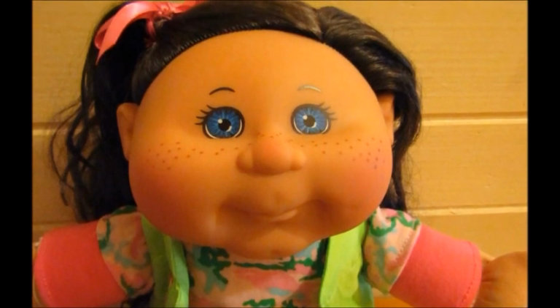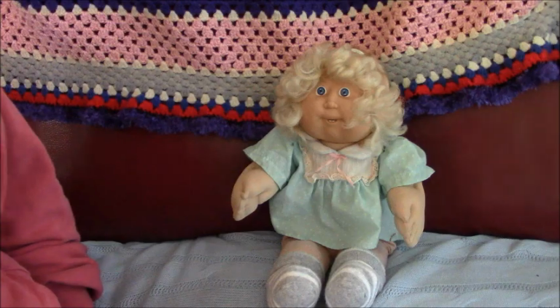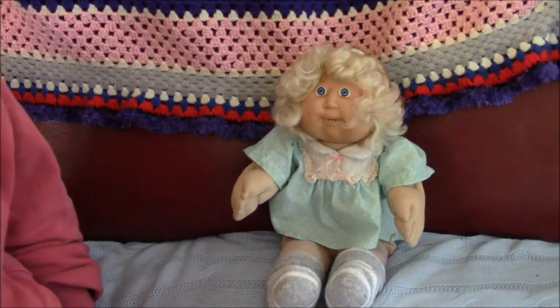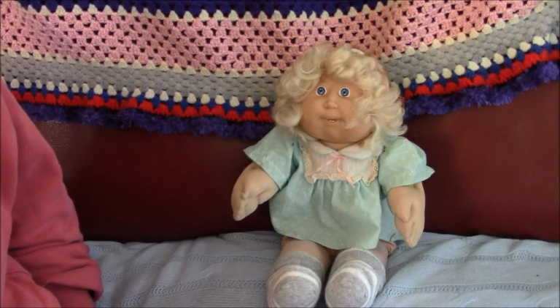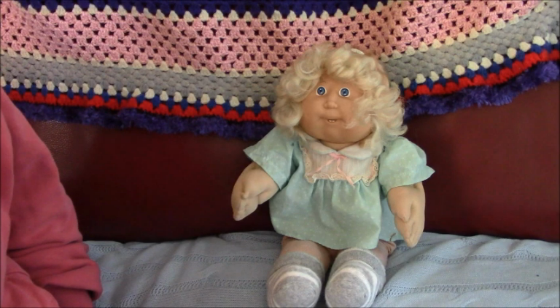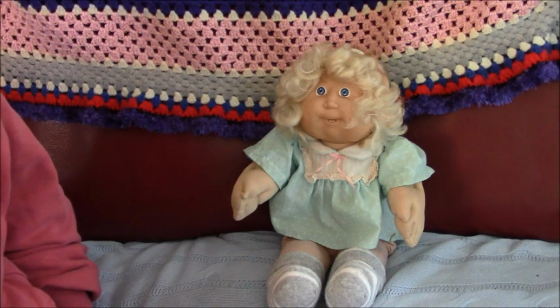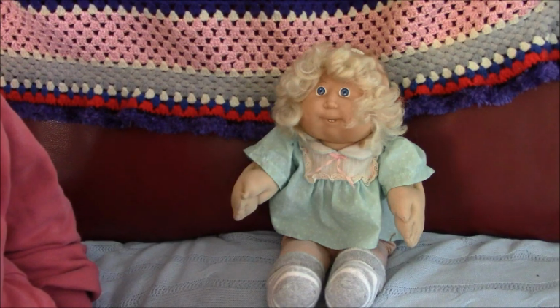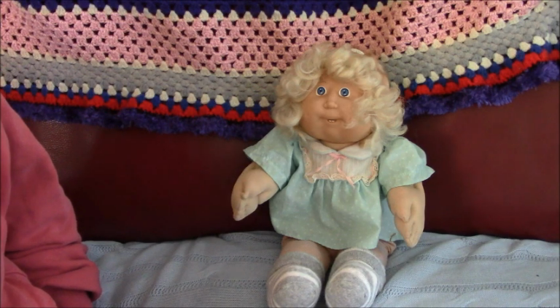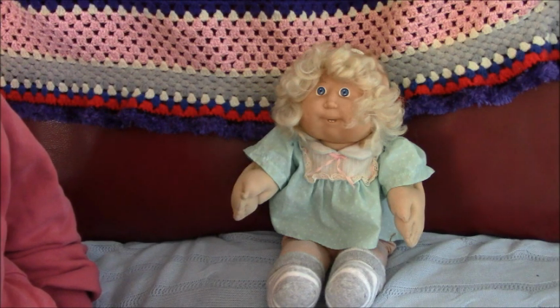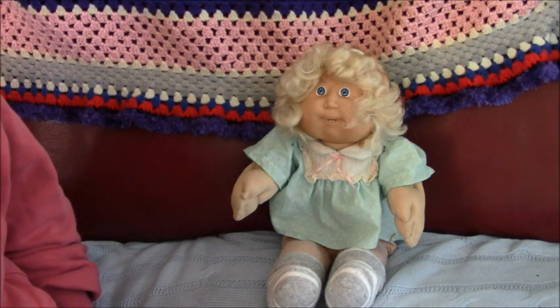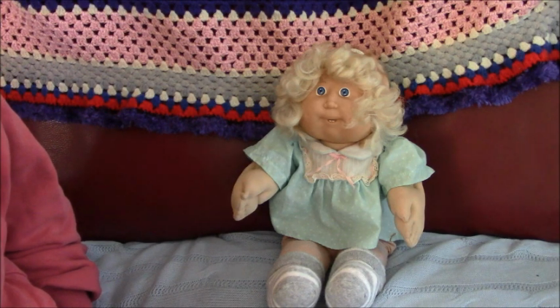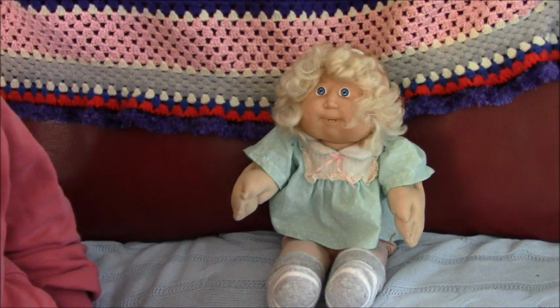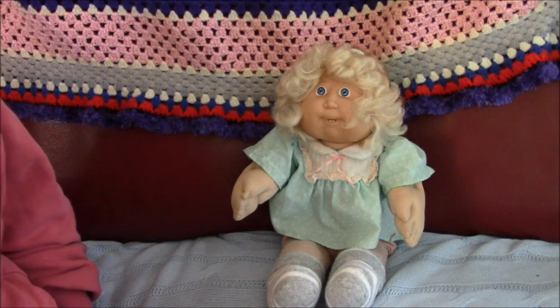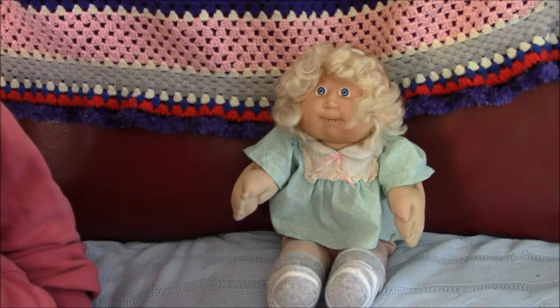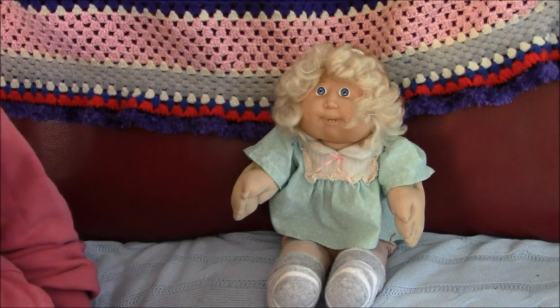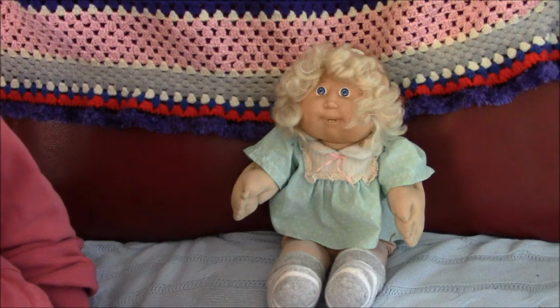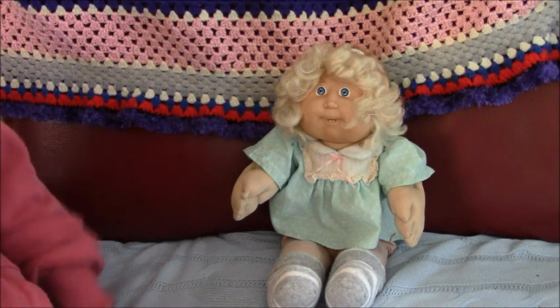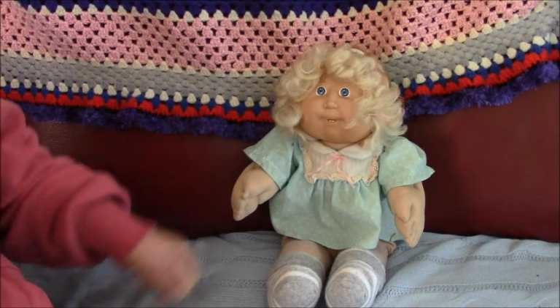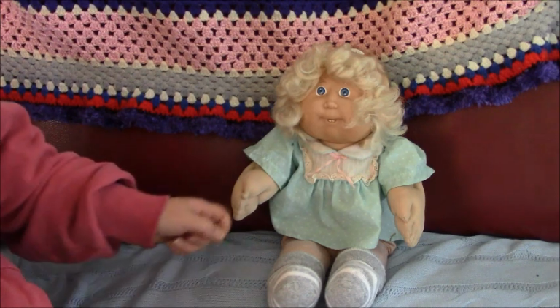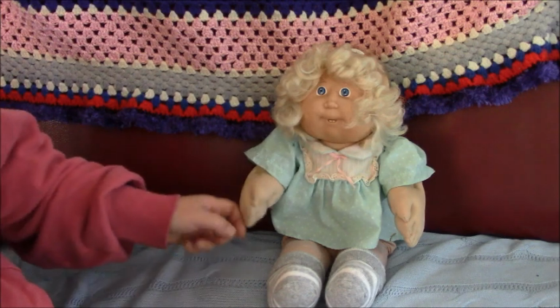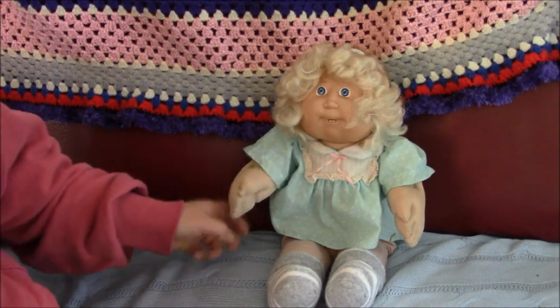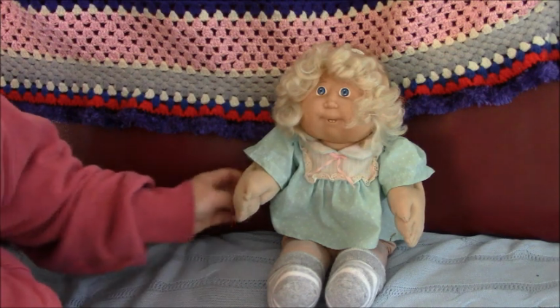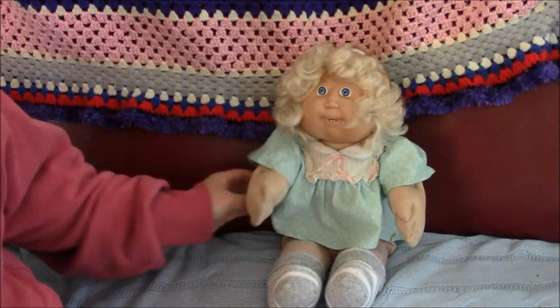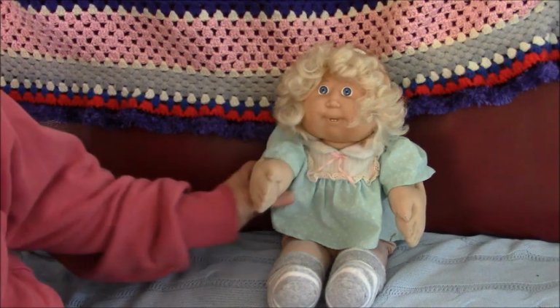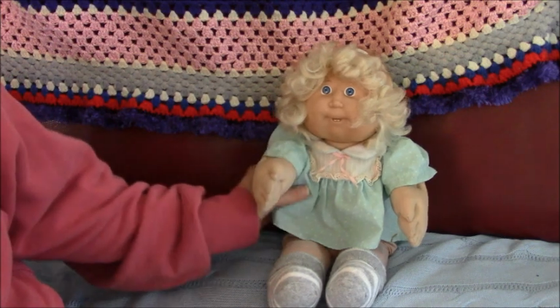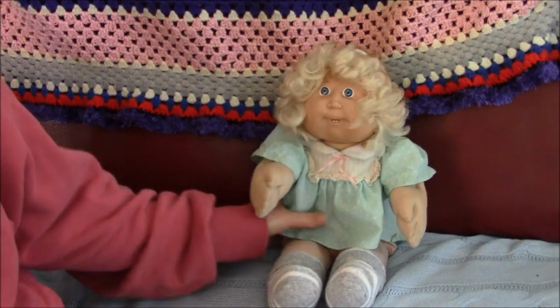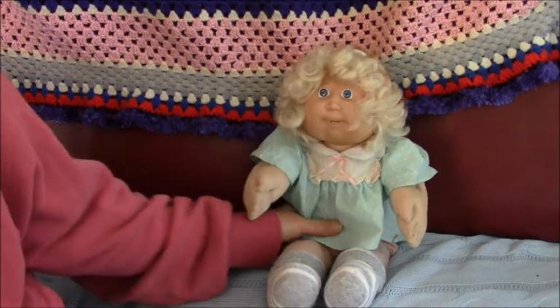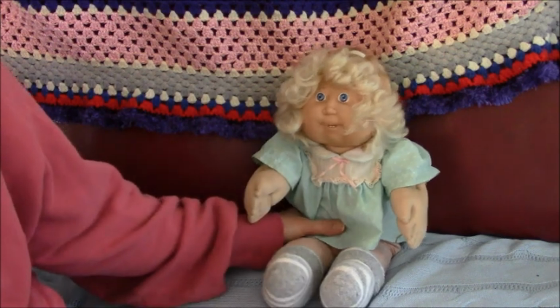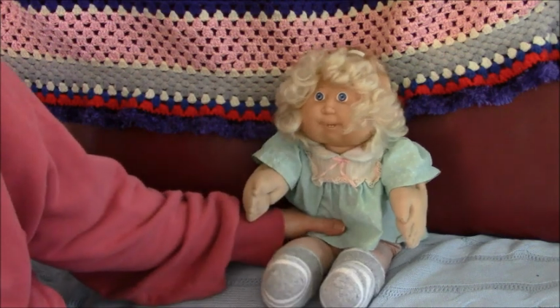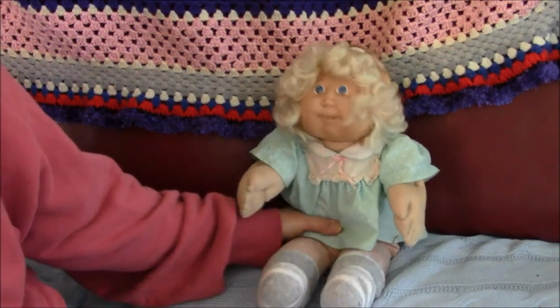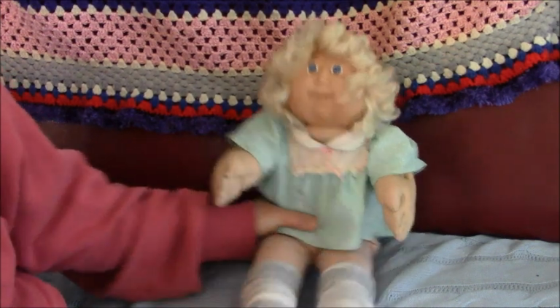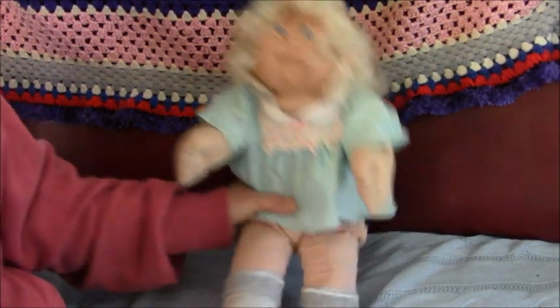Hi everyone, this is Hattie Smith's Joel channel, and today we are doing a vintage corn silk kit.